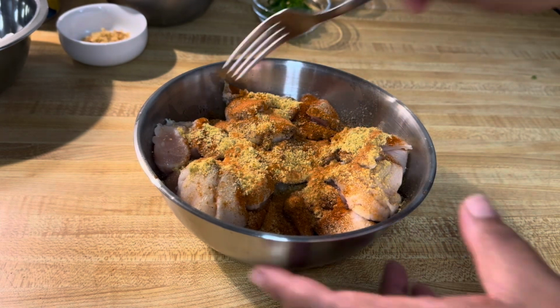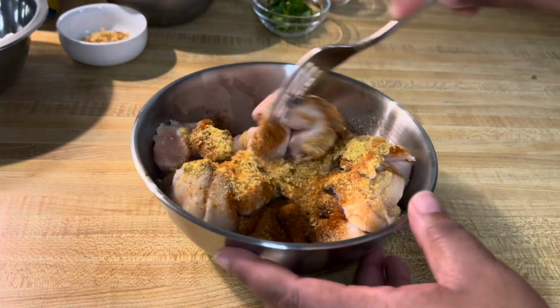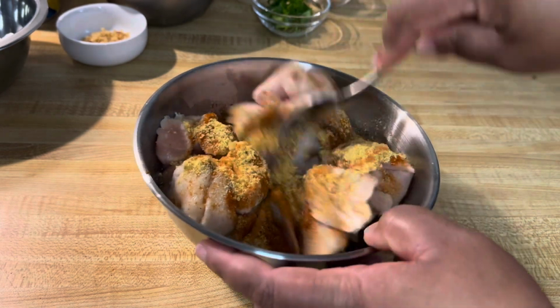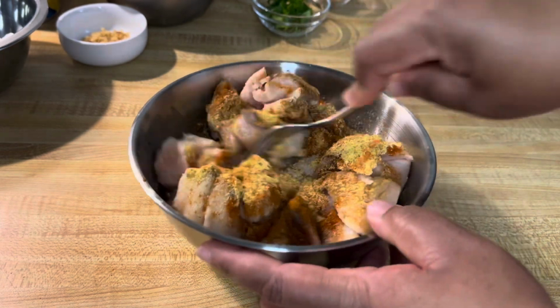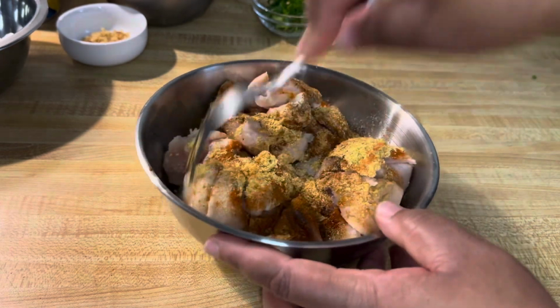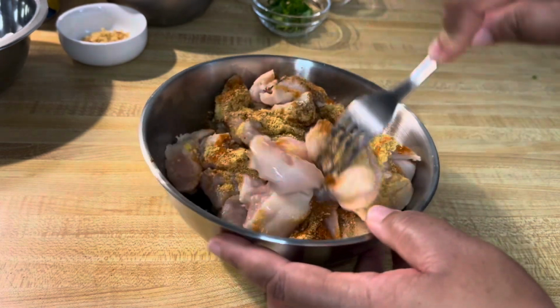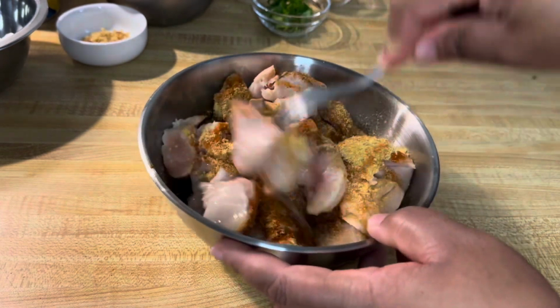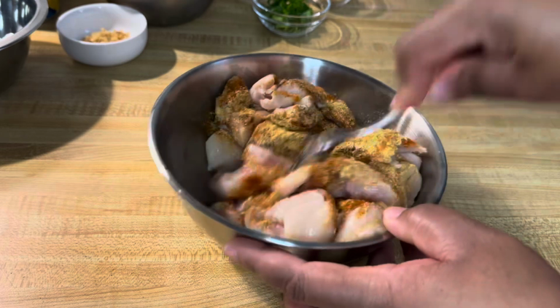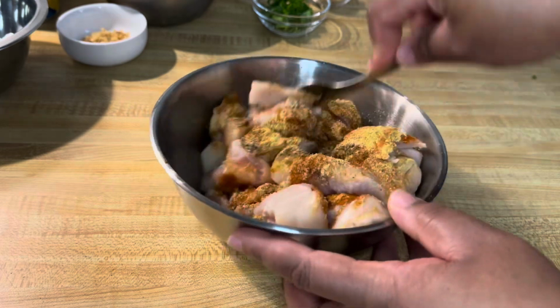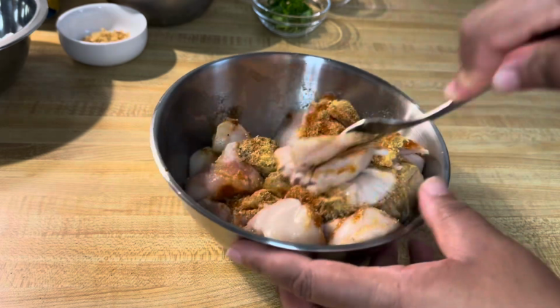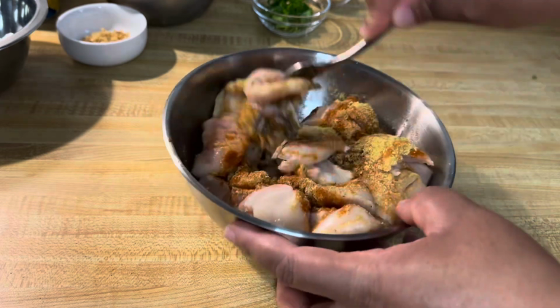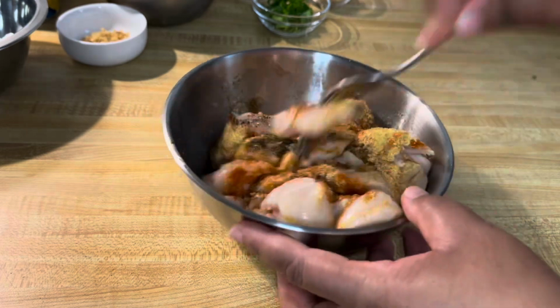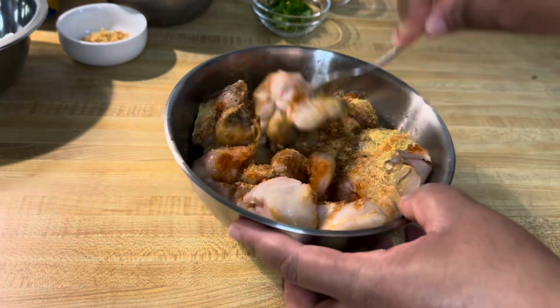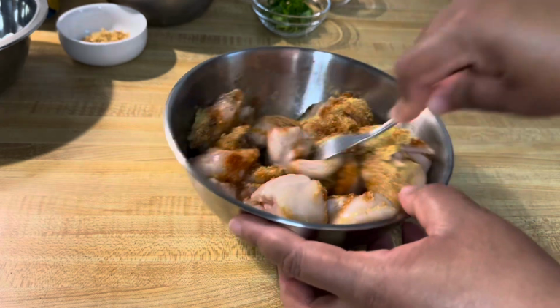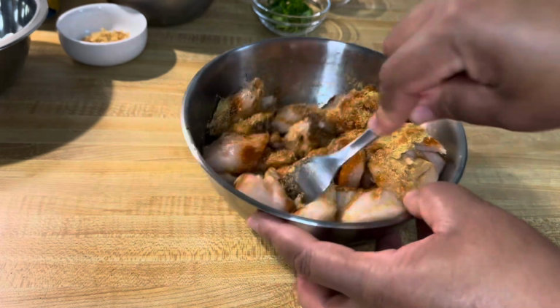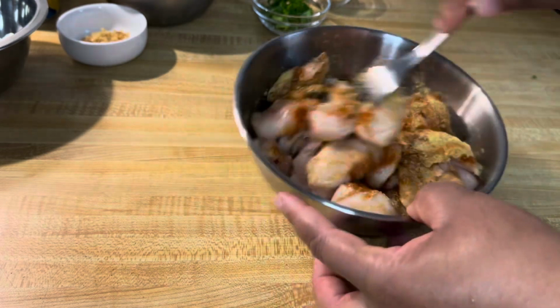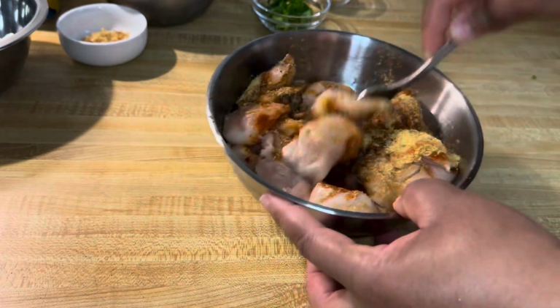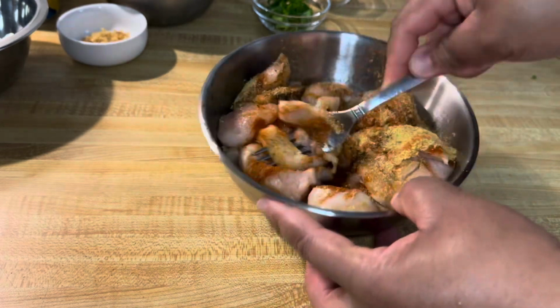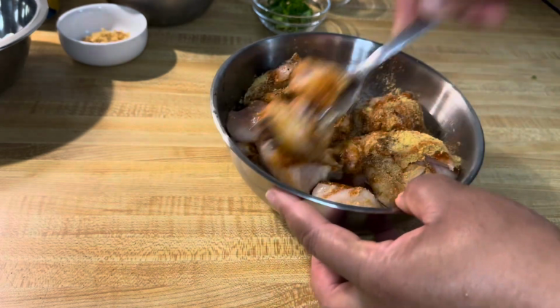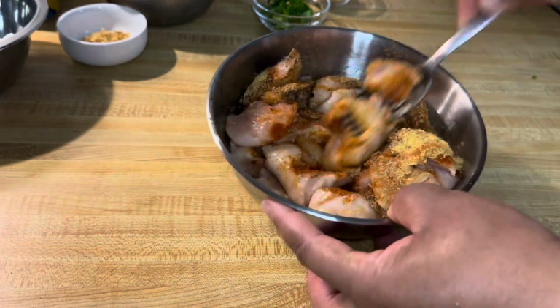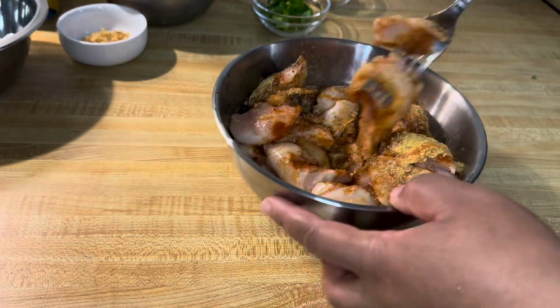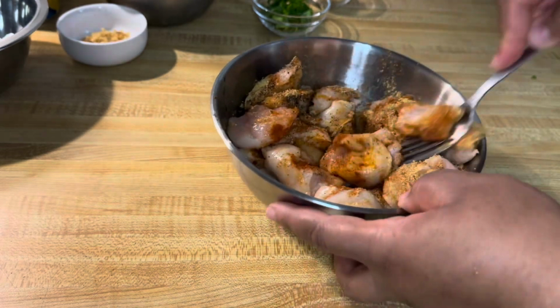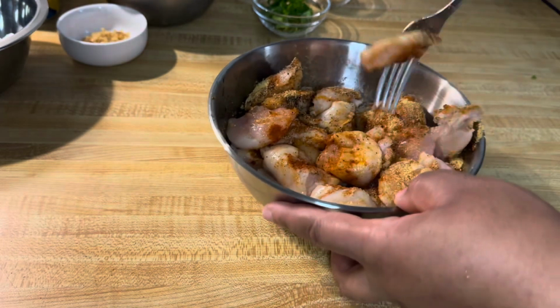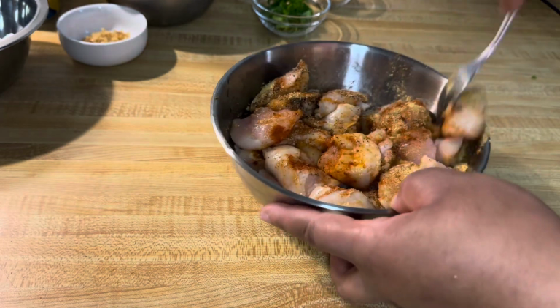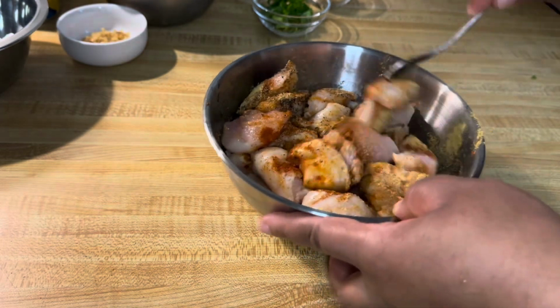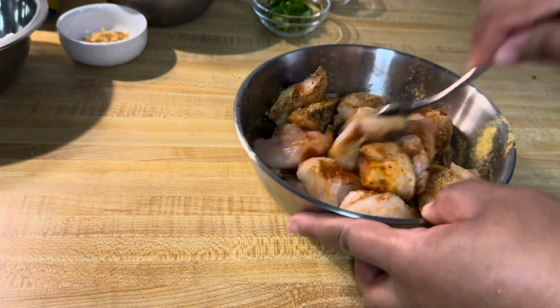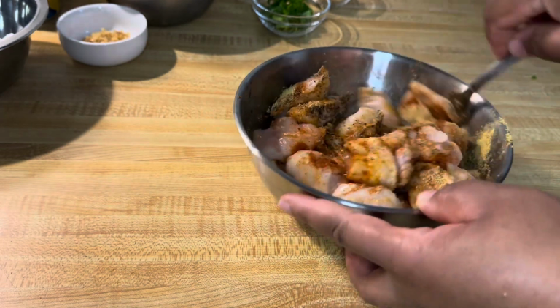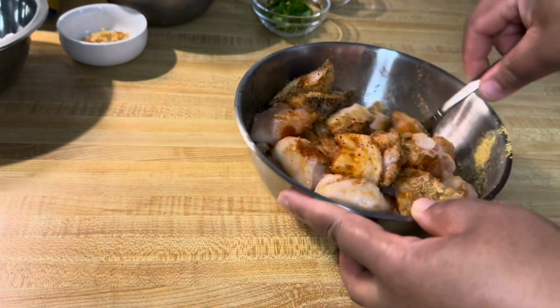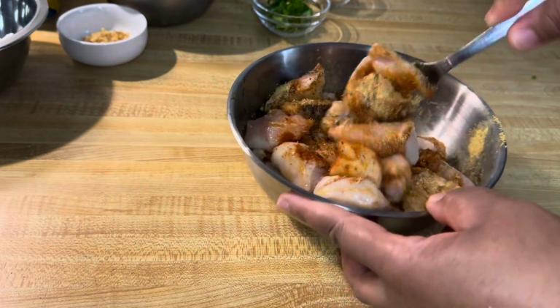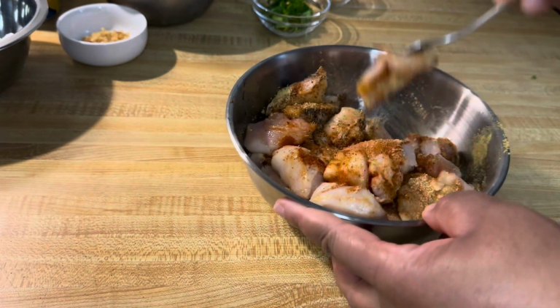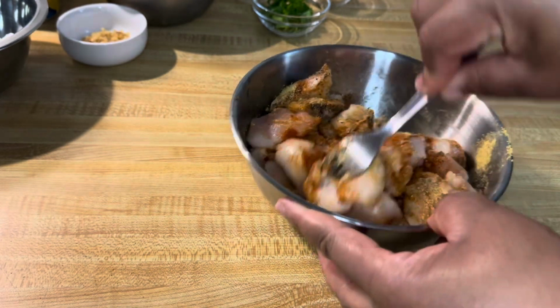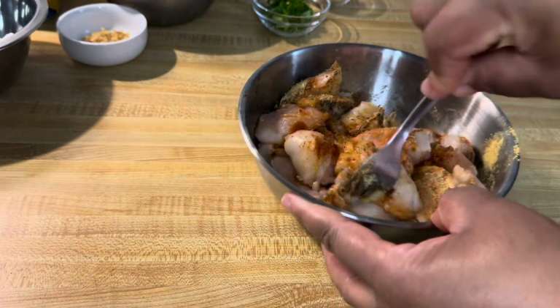You're going to mix this together and set aside to marinate for a few minutes.